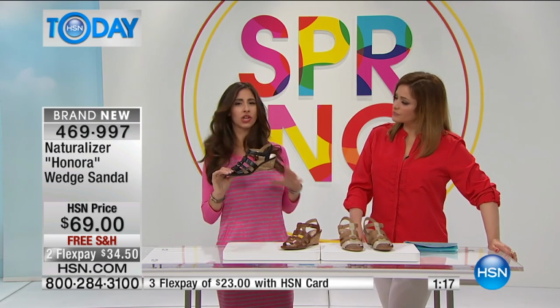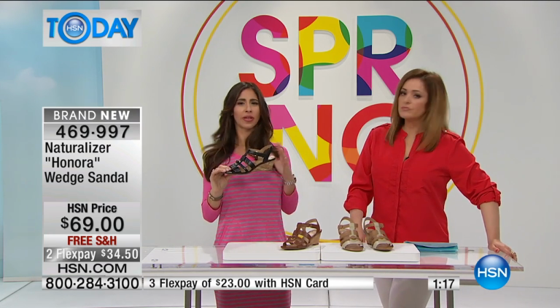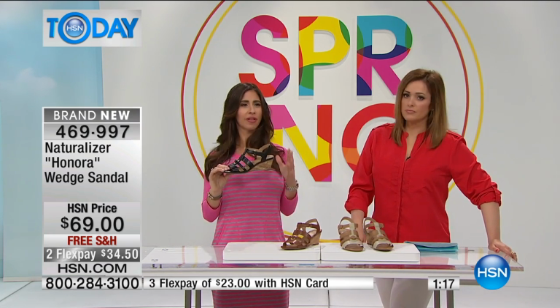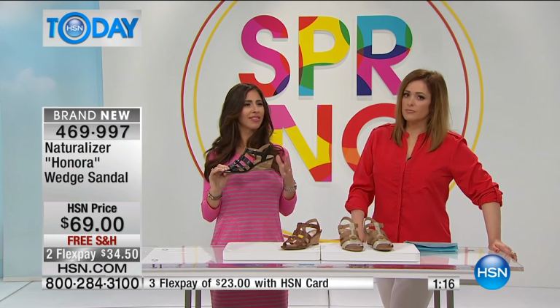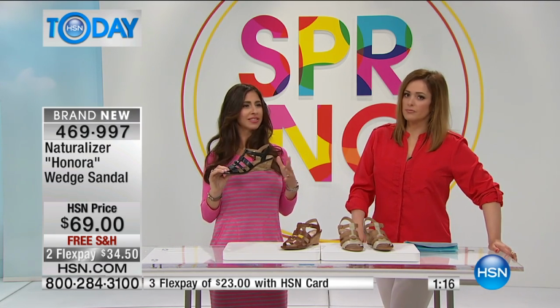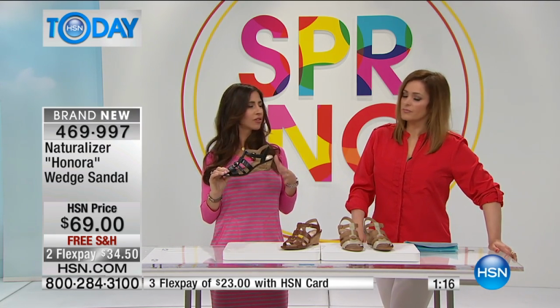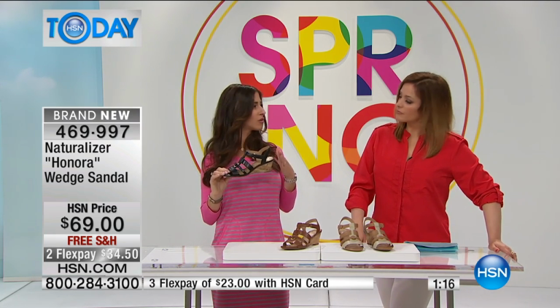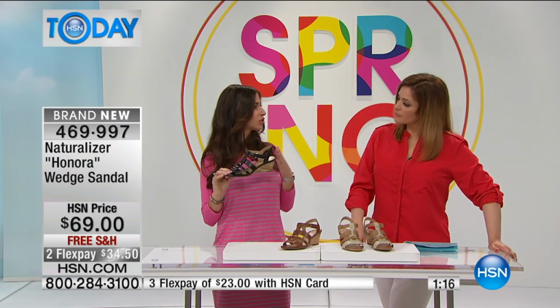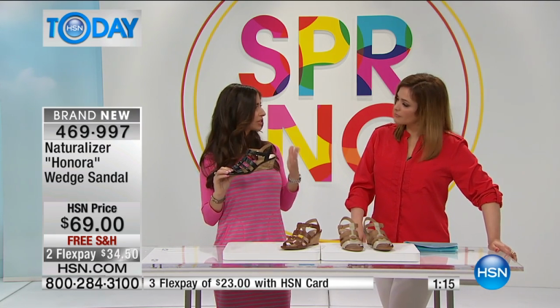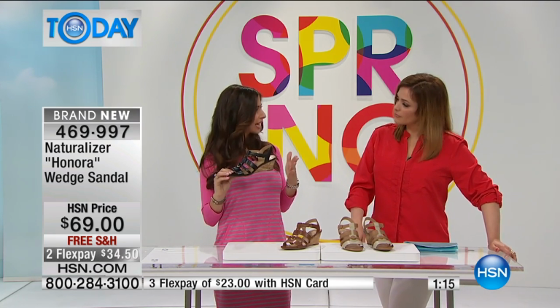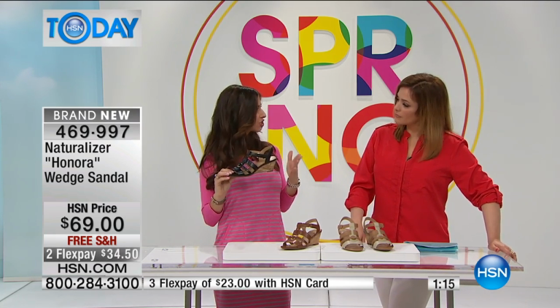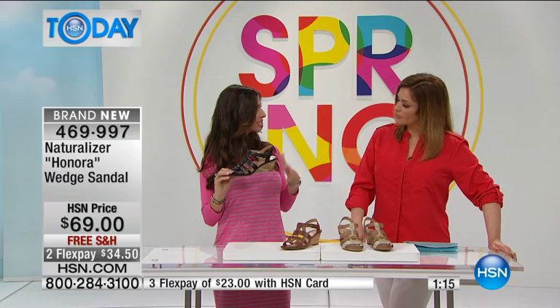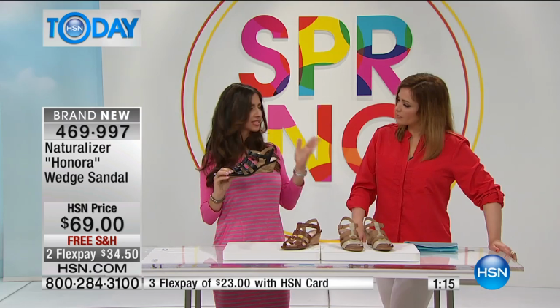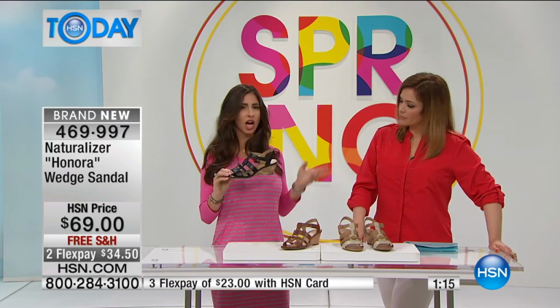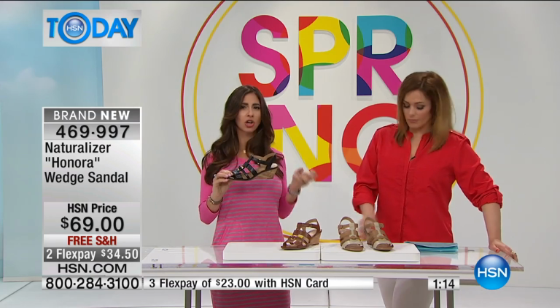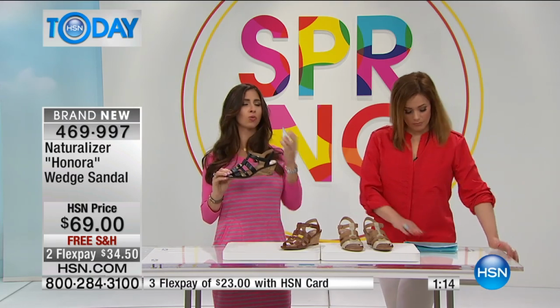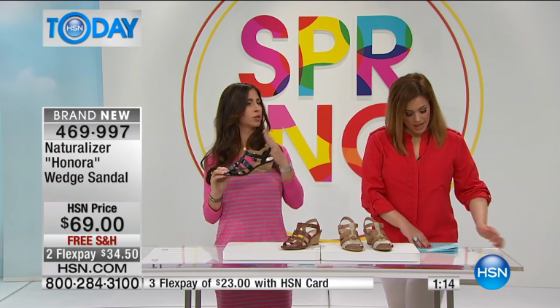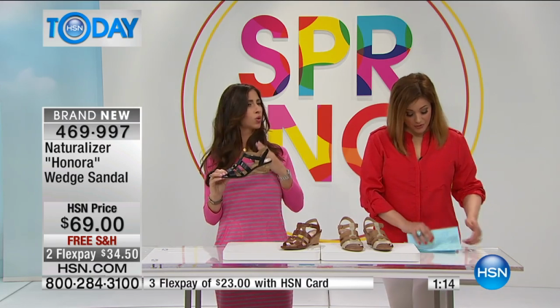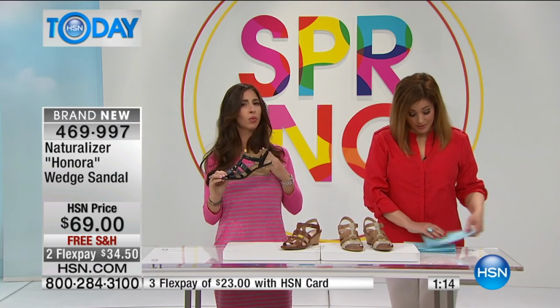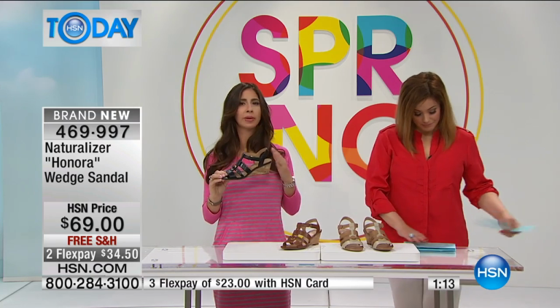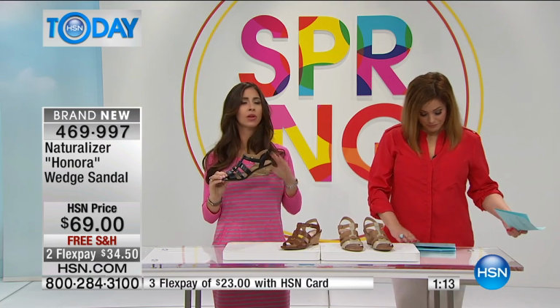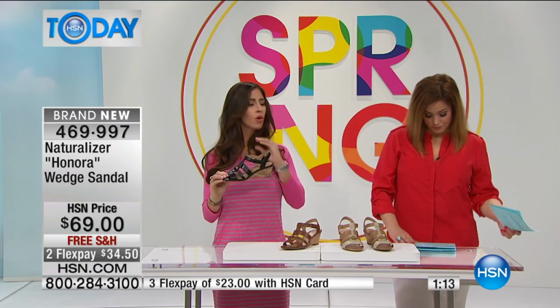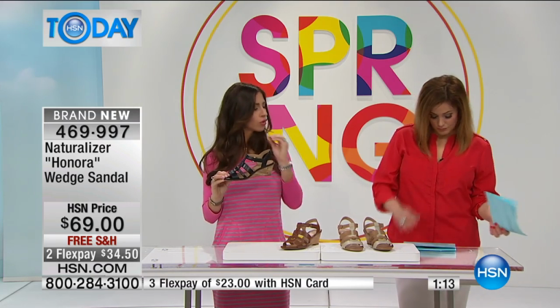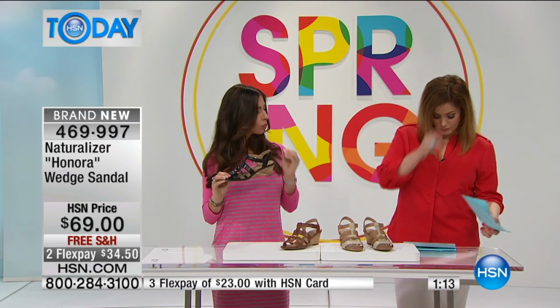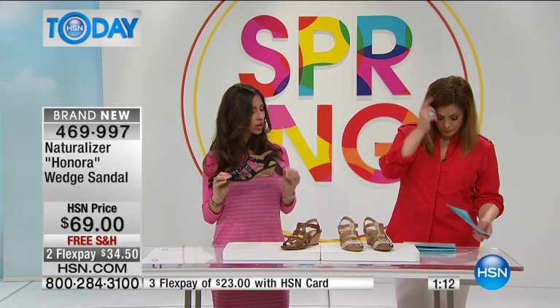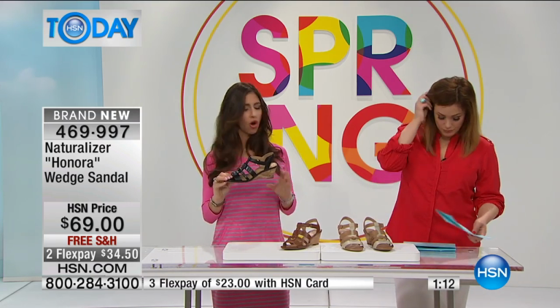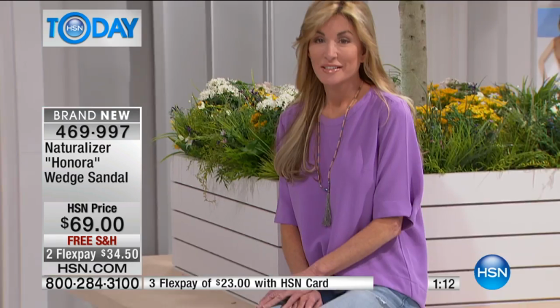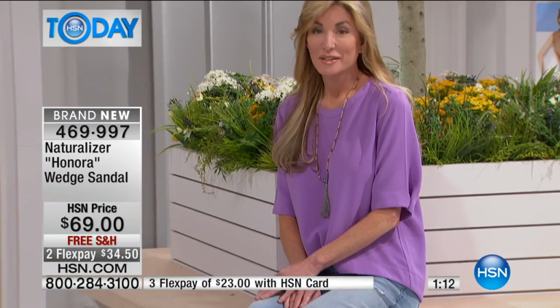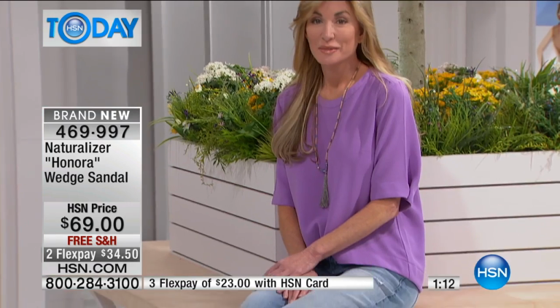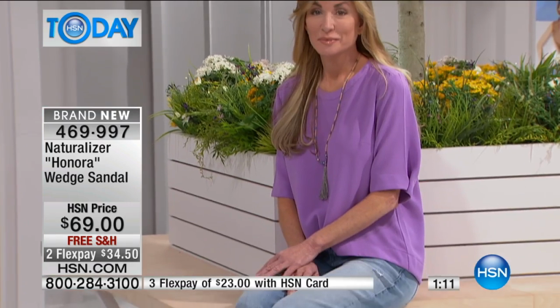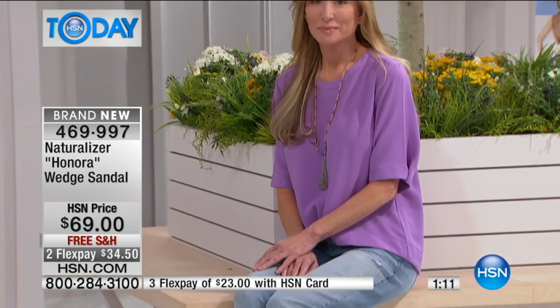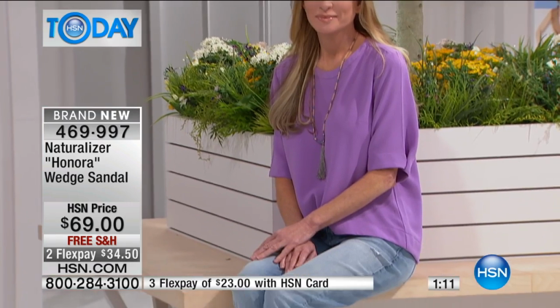I like to think this is really ageless — younger, more mature women, we can all use this in our wardrobe.